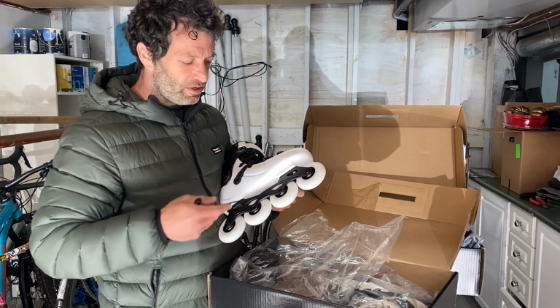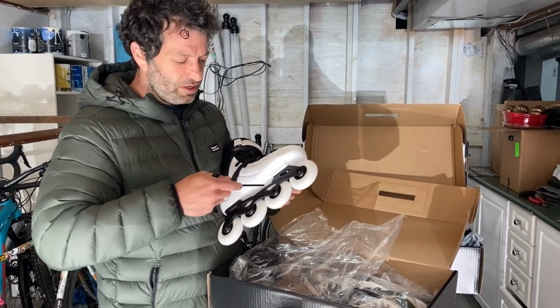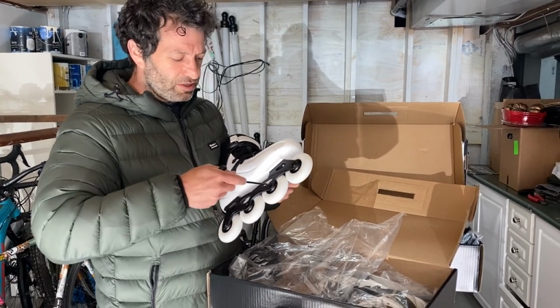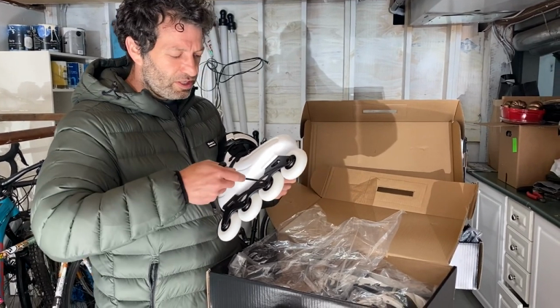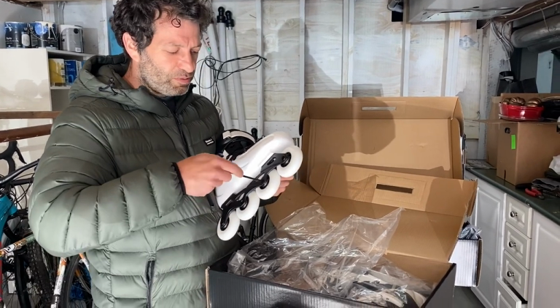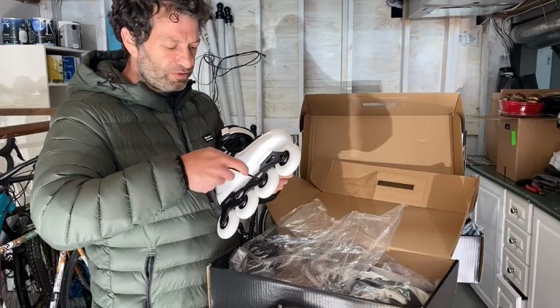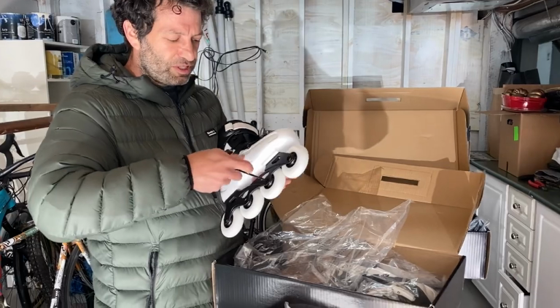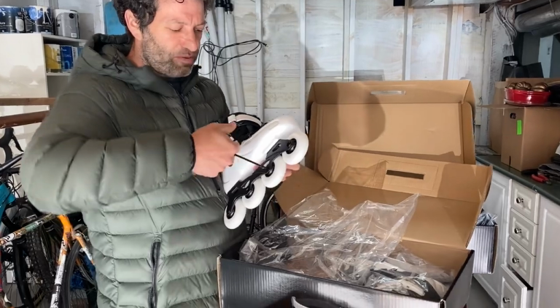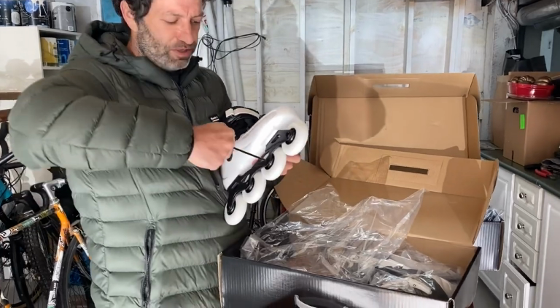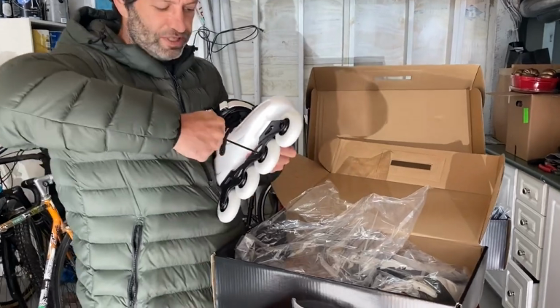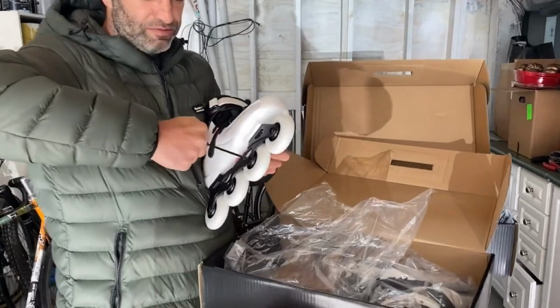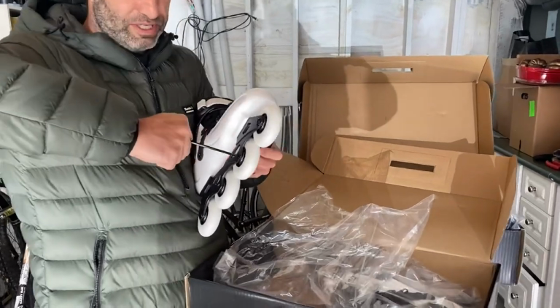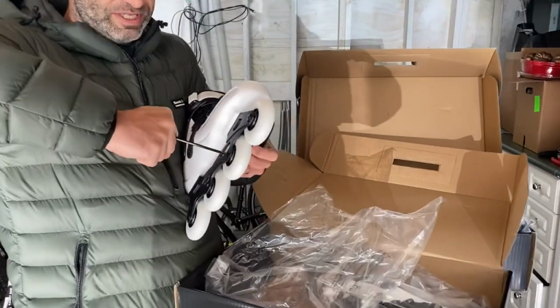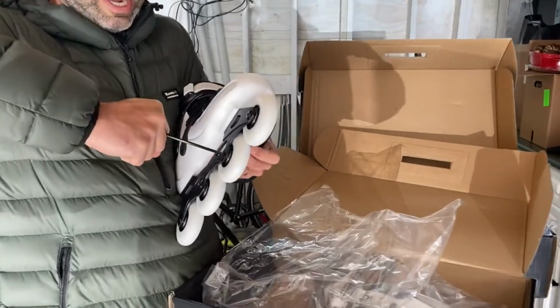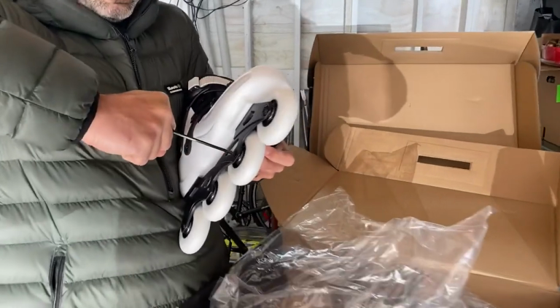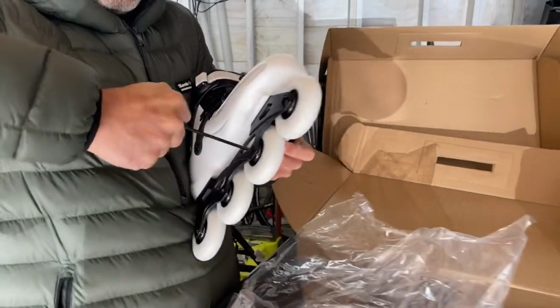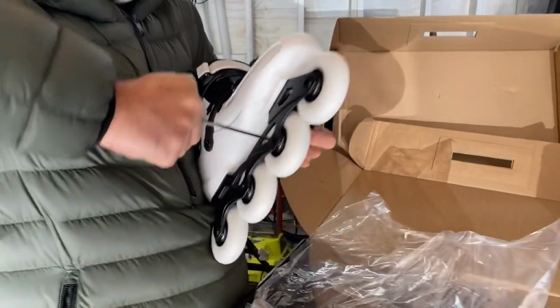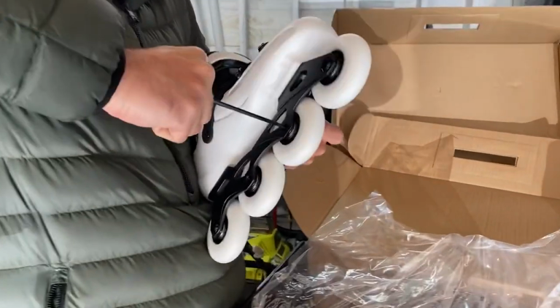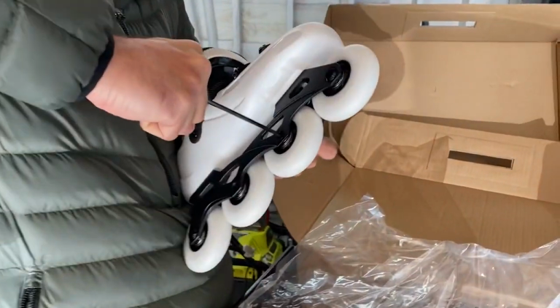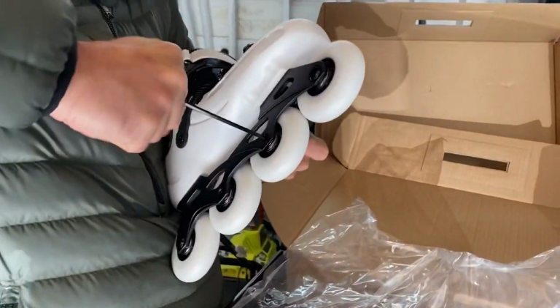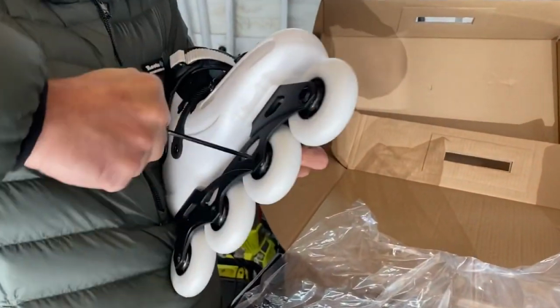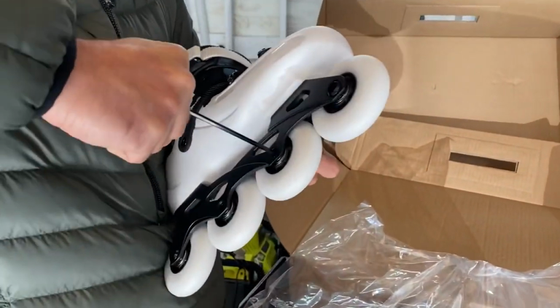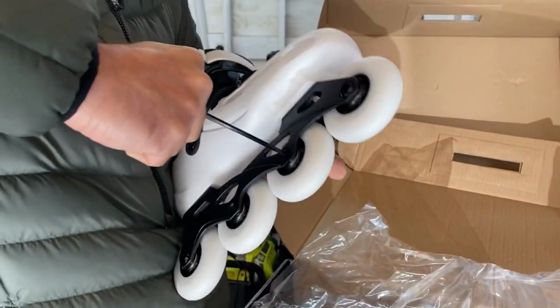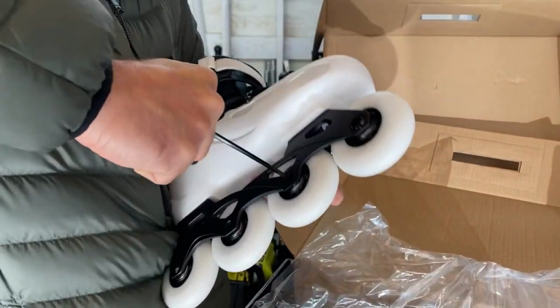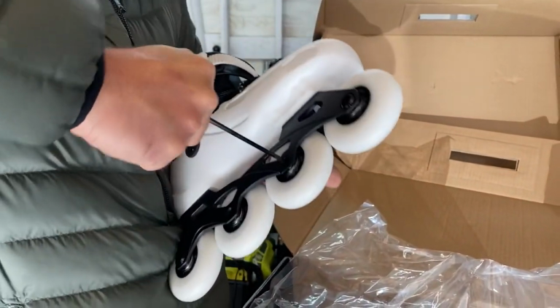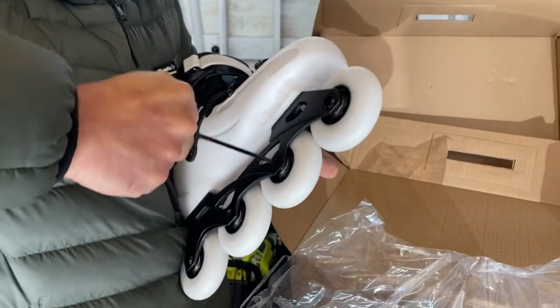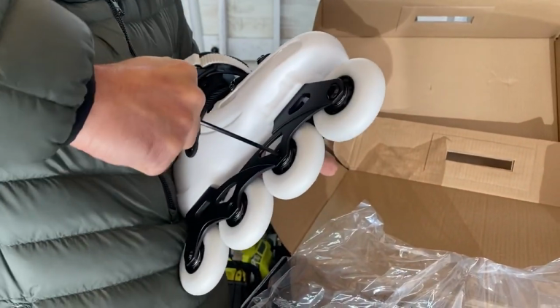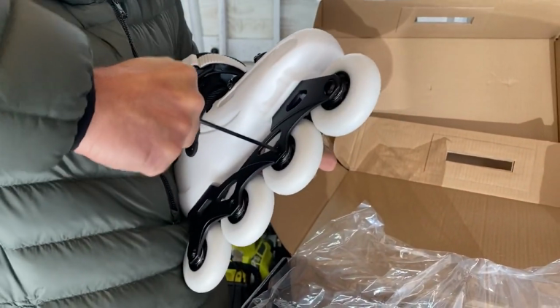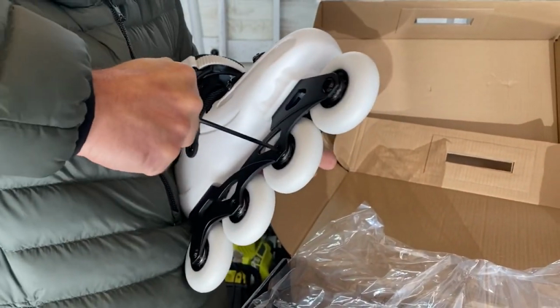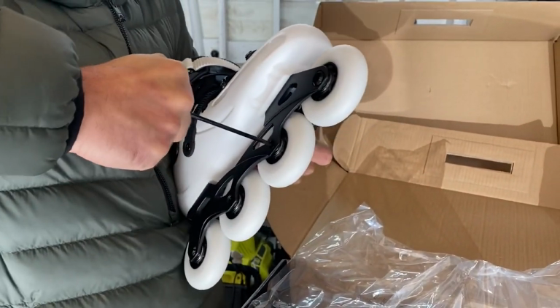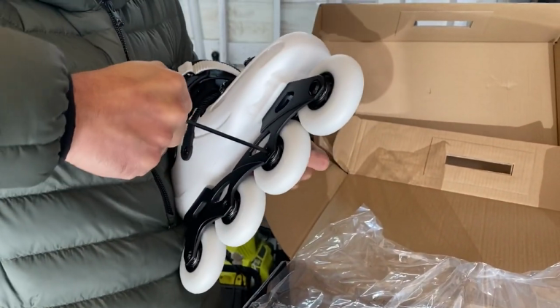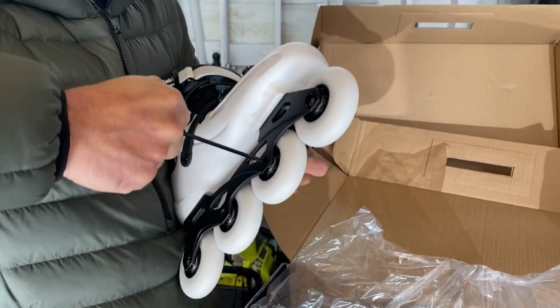So this bolt for example is really tight. I can't open it with this technique.